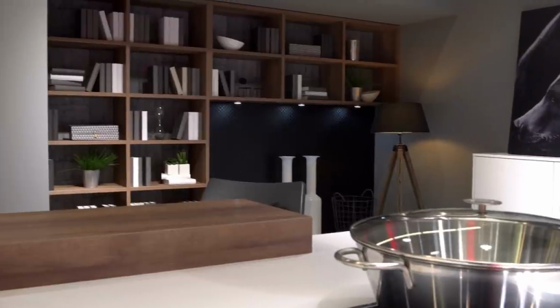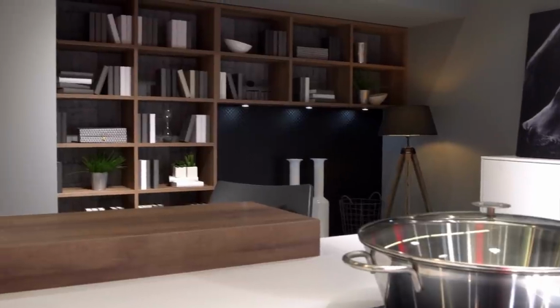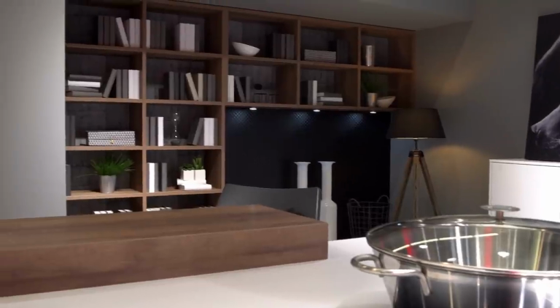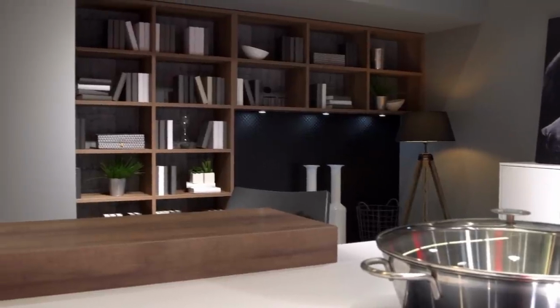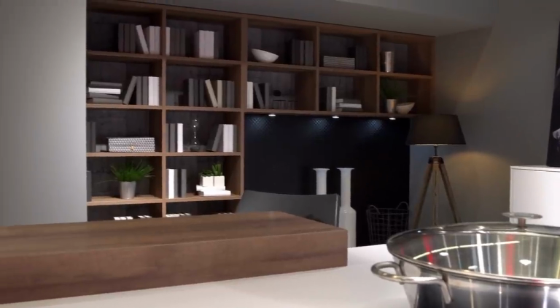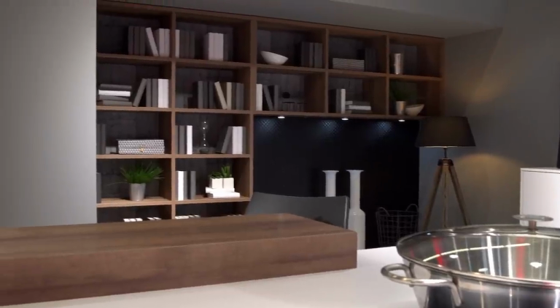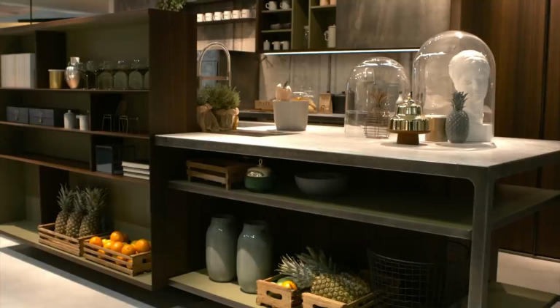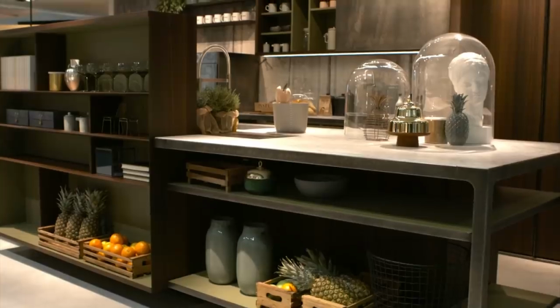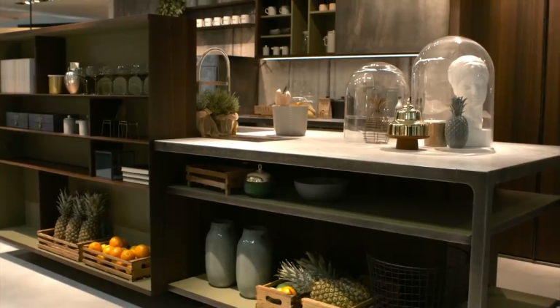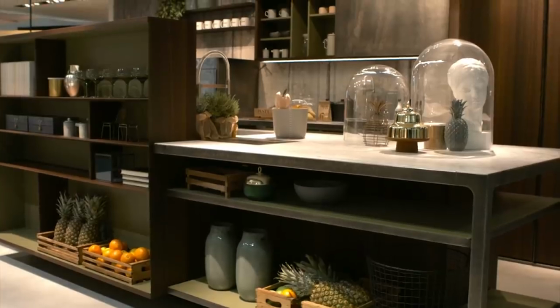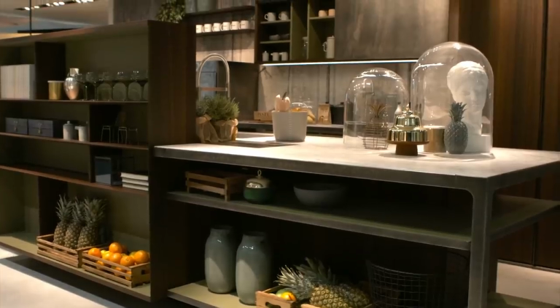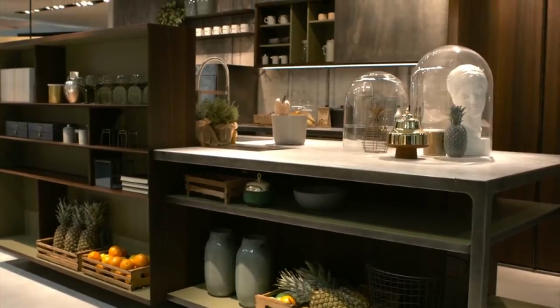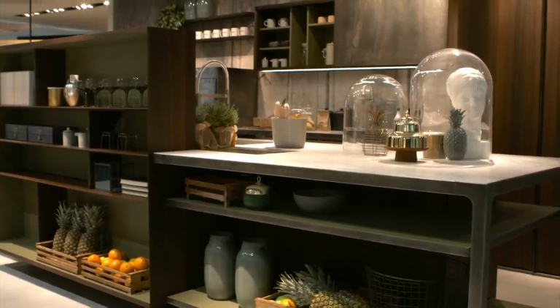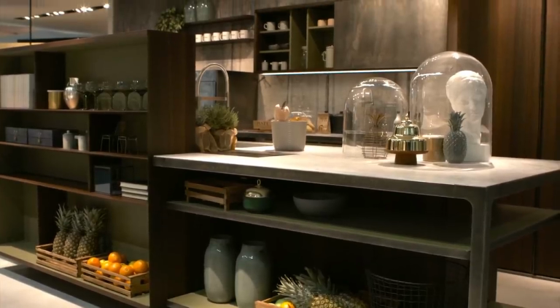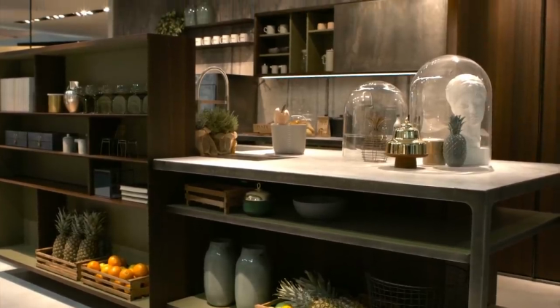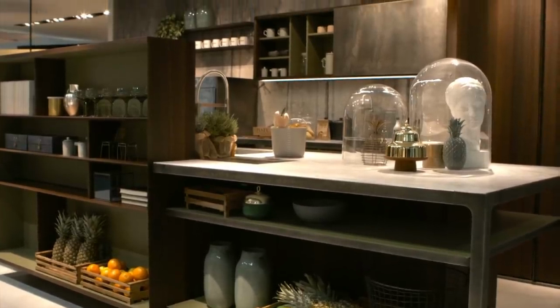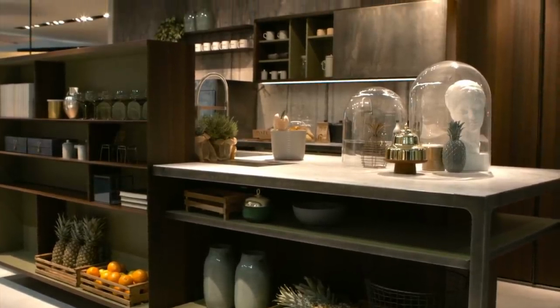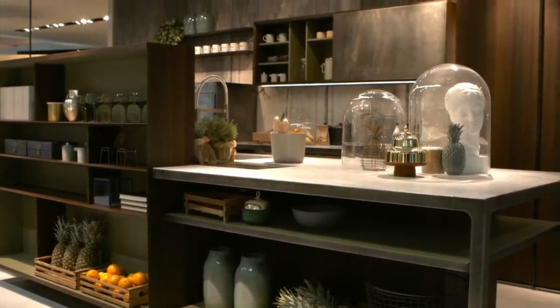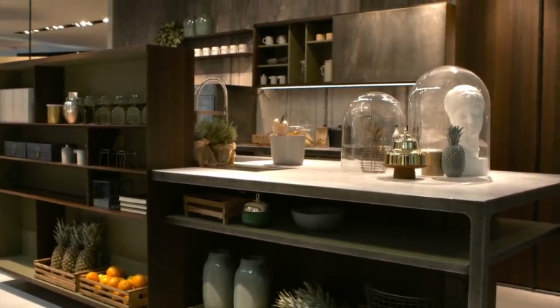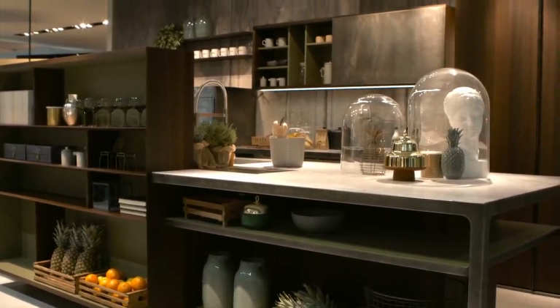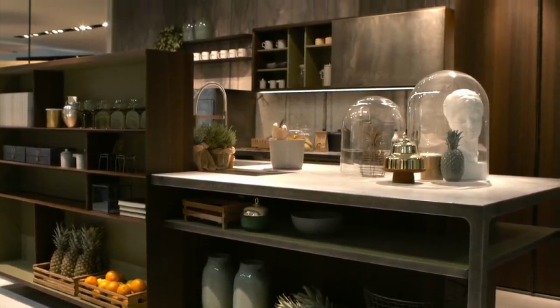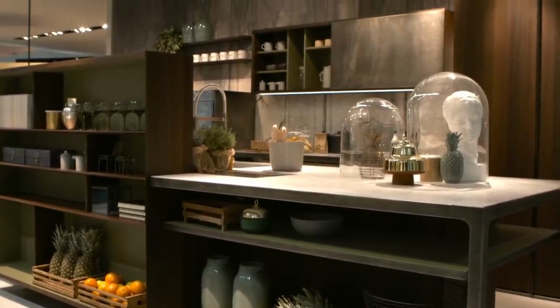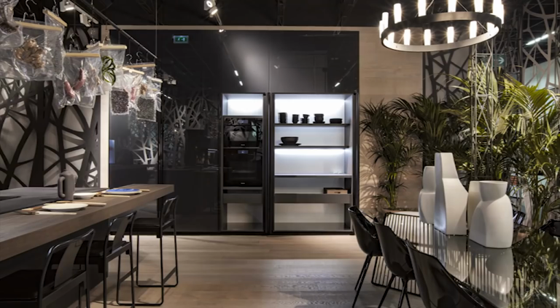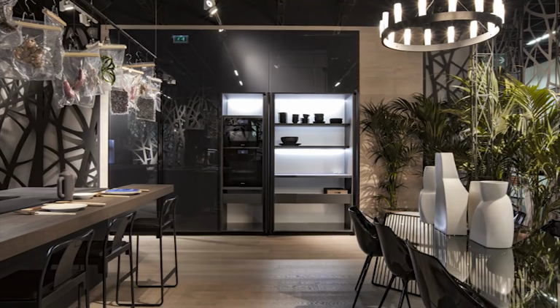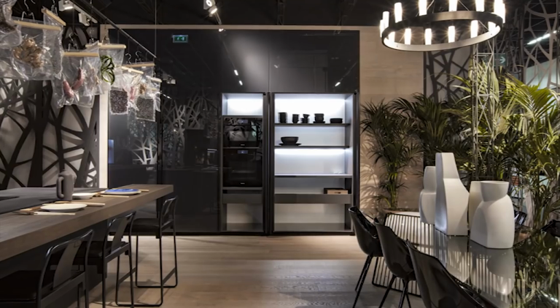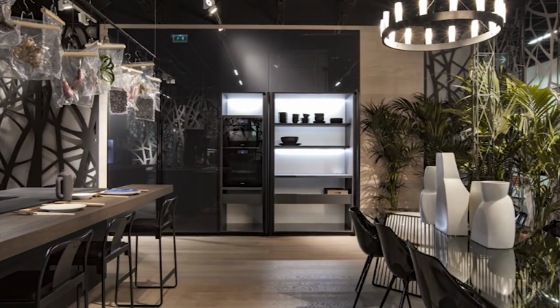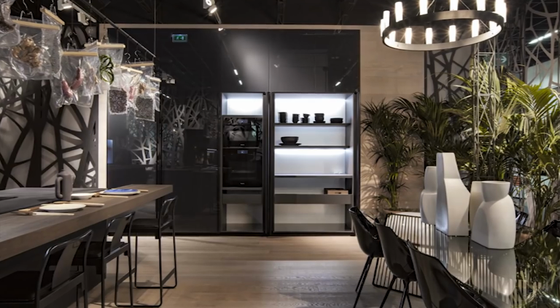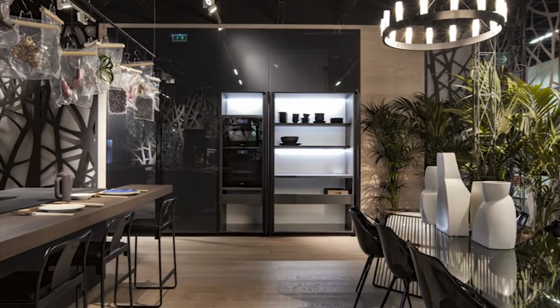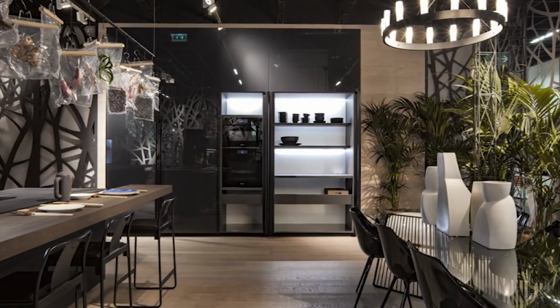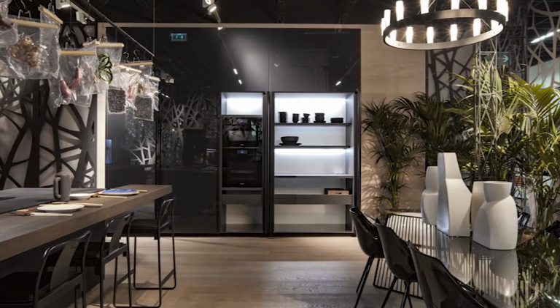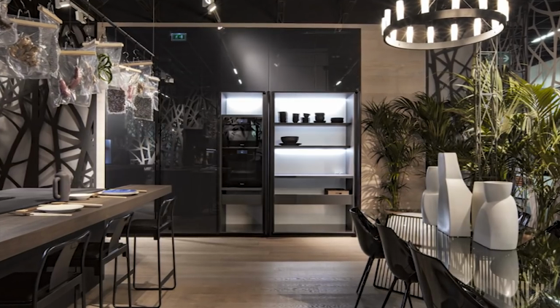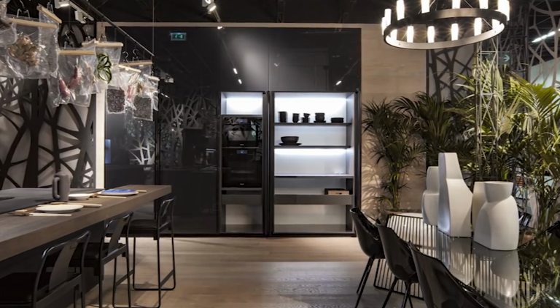Without the separation of spaces, the kitchen has become a multi-purpose space, better suited to serving our modern lifestyles.